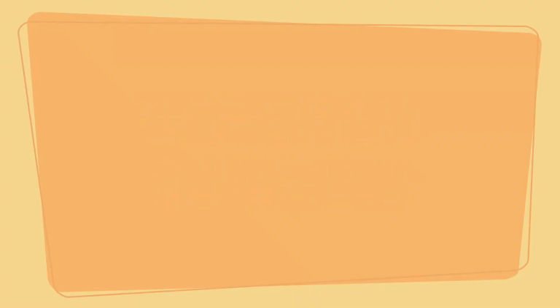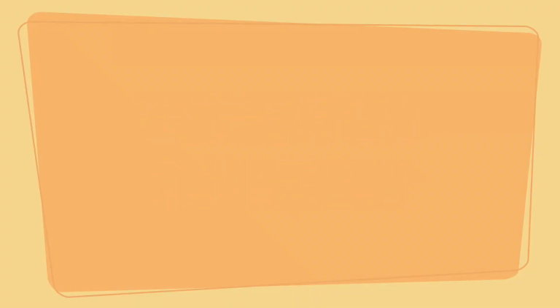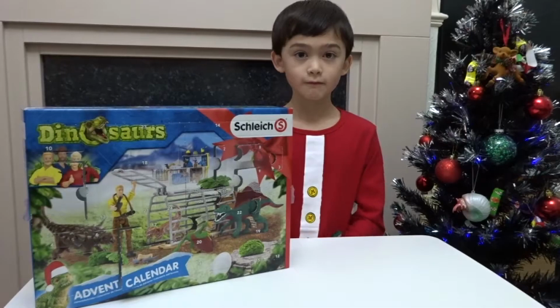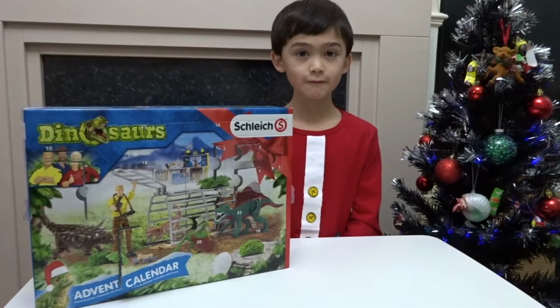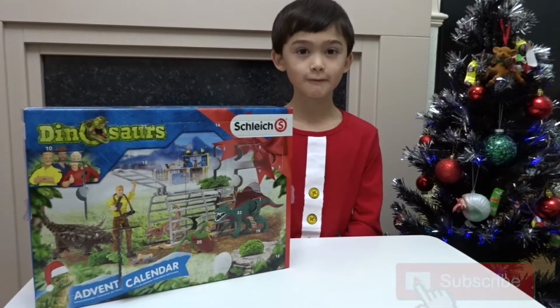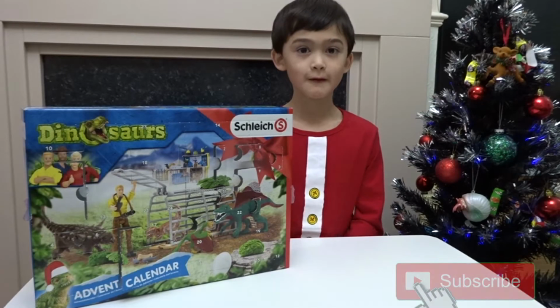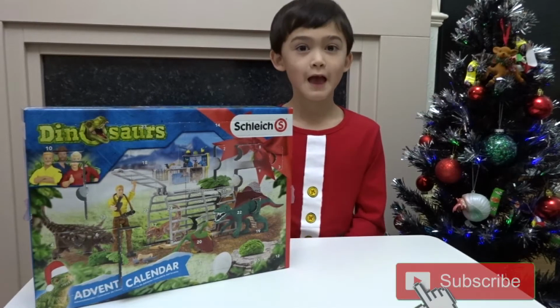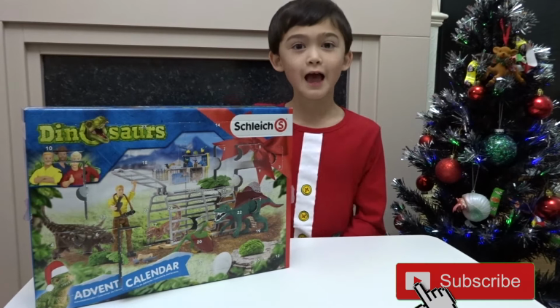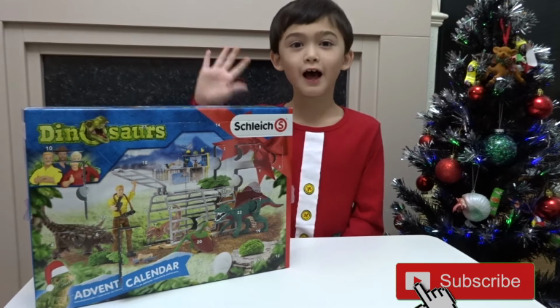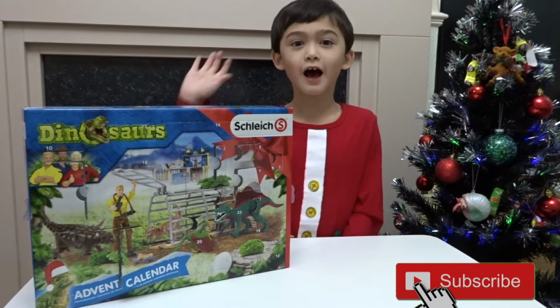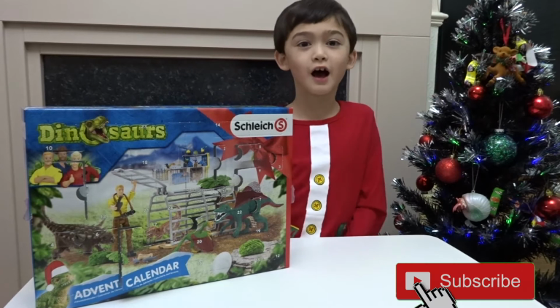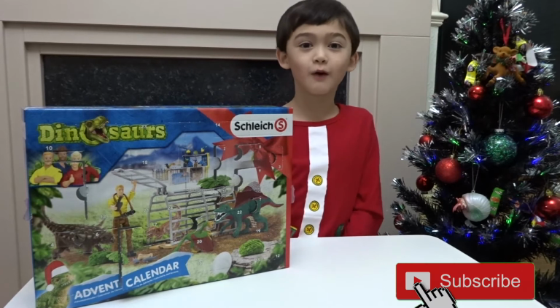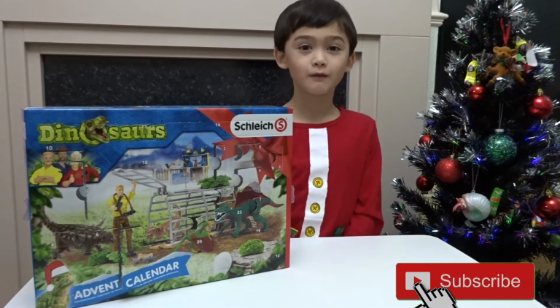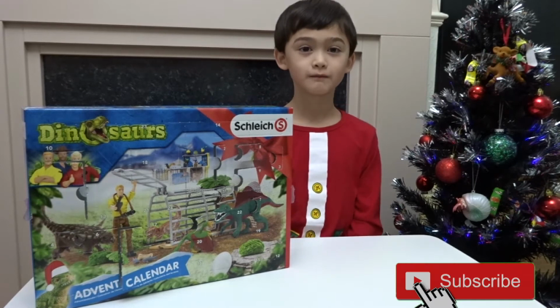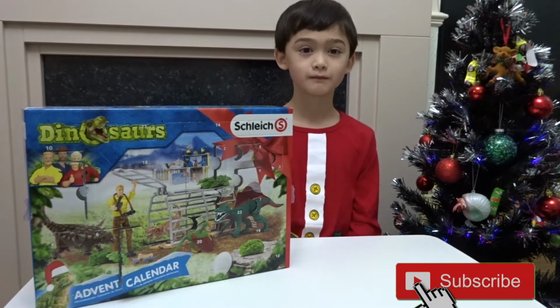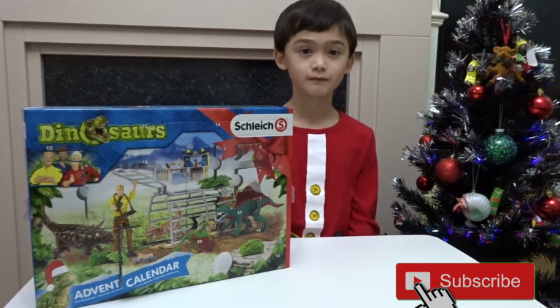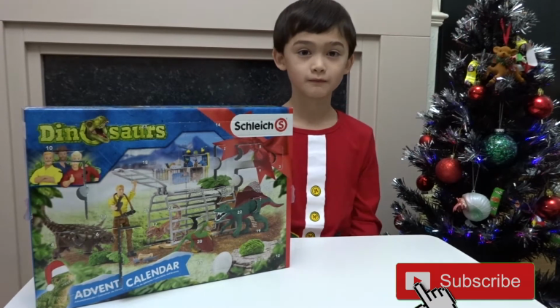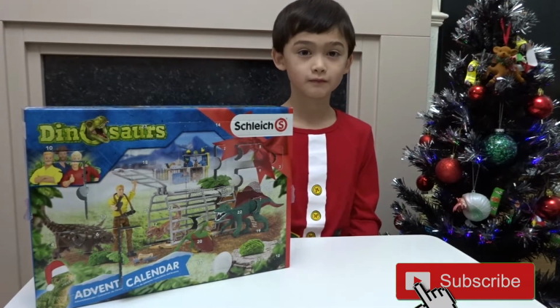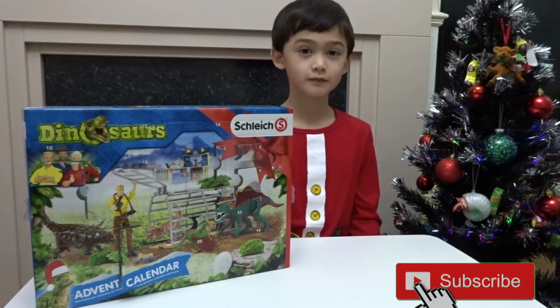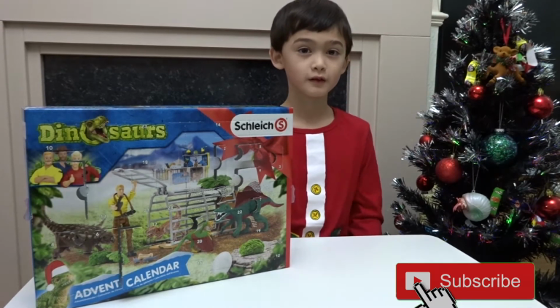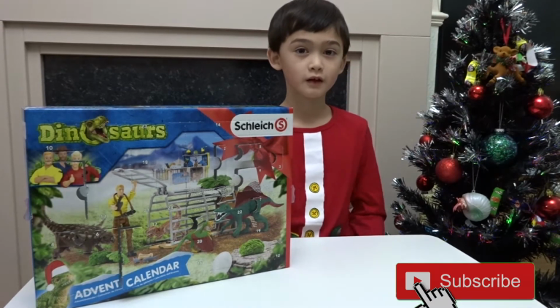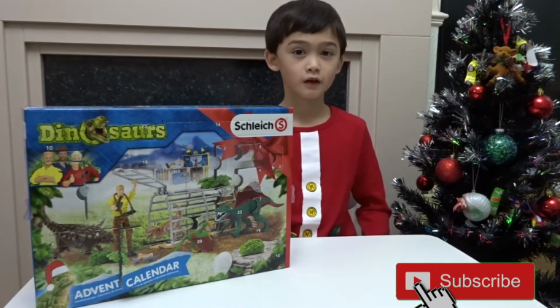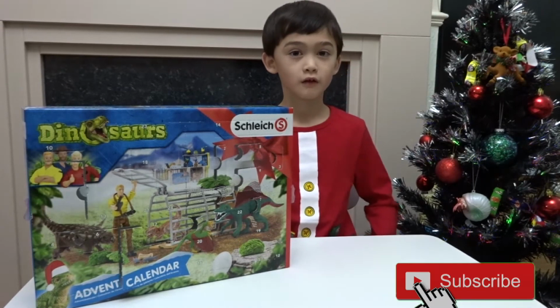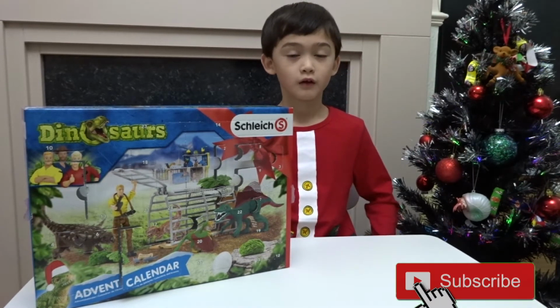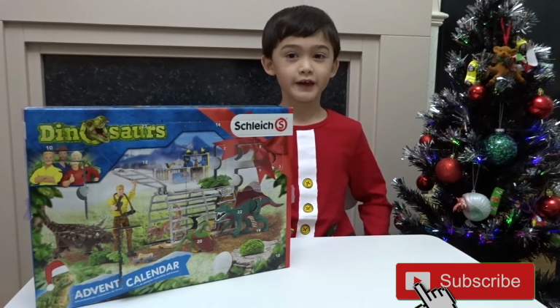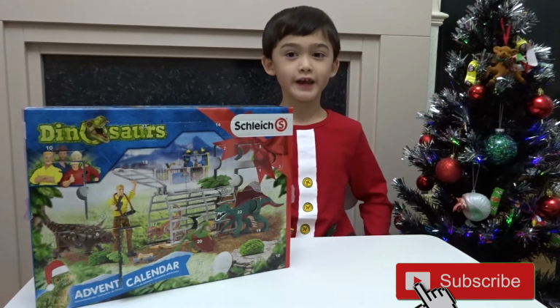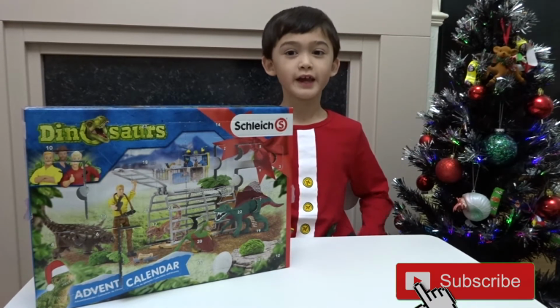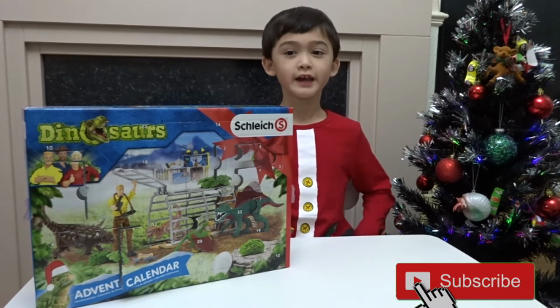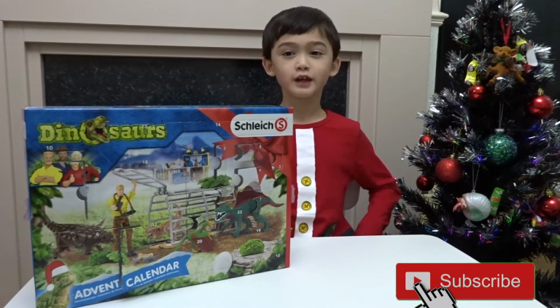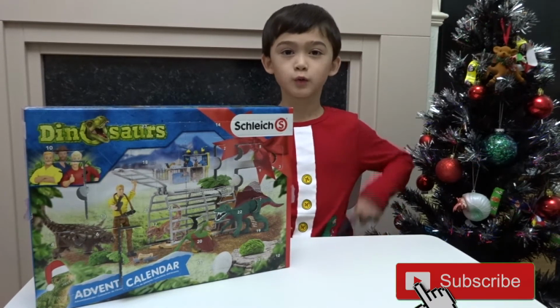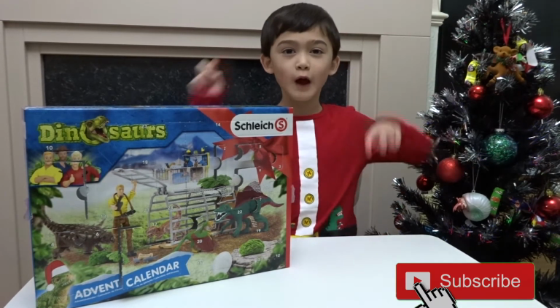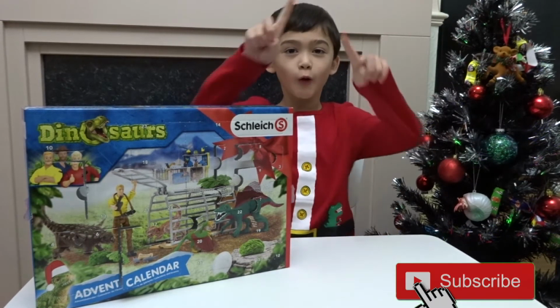Hello Bruce! Hello! What day of the Advent Calendar is it today? Day 12!